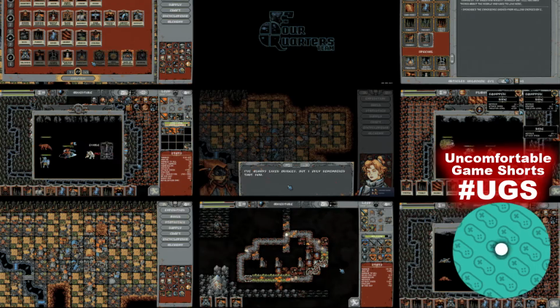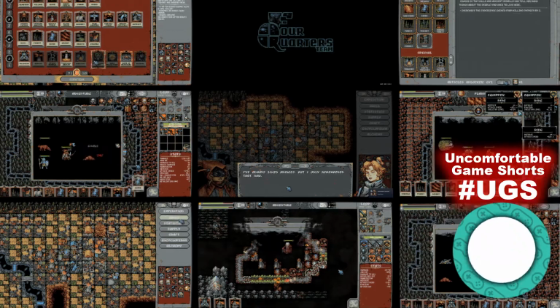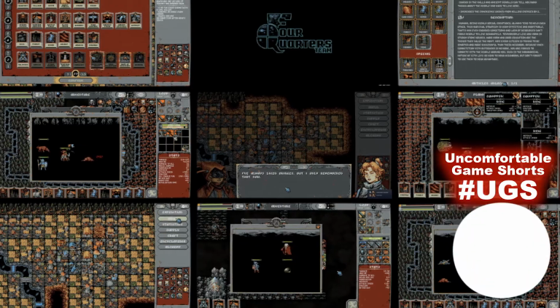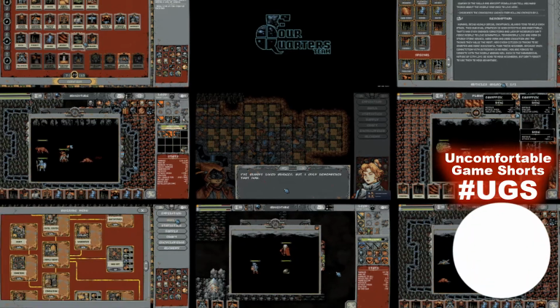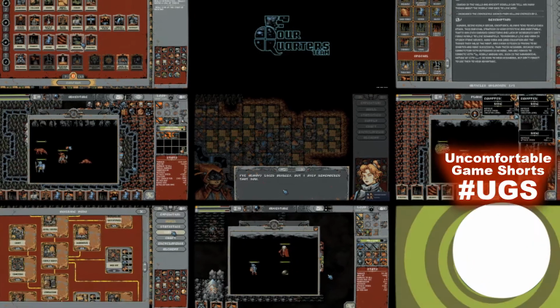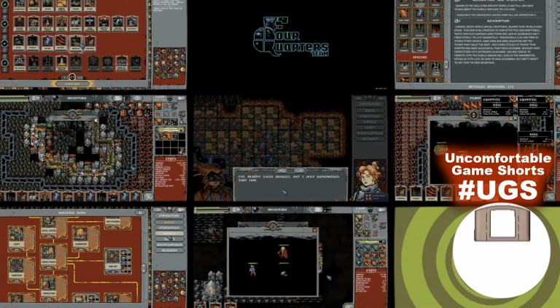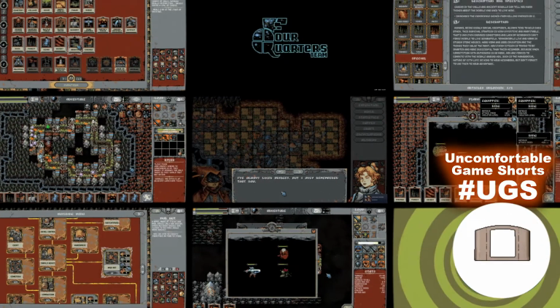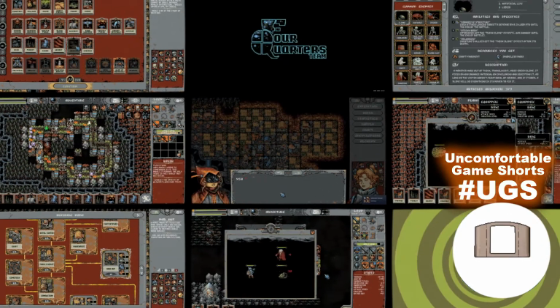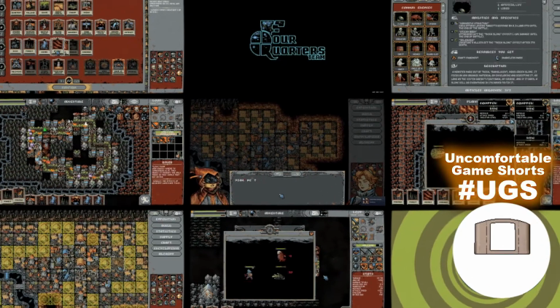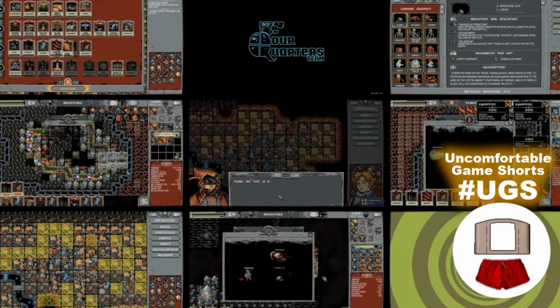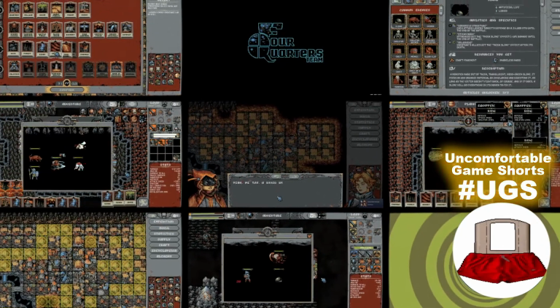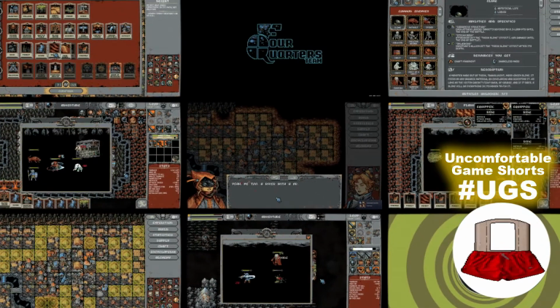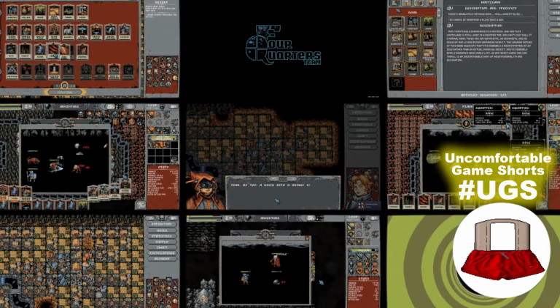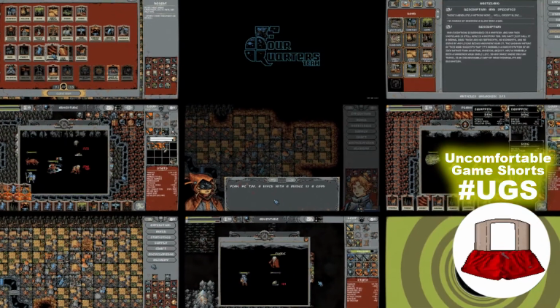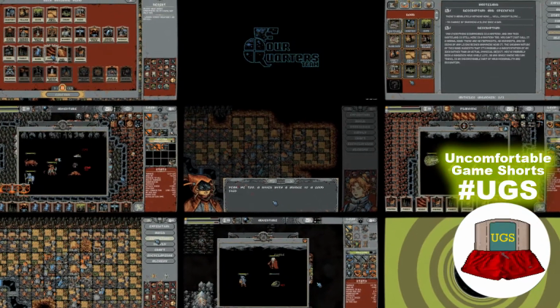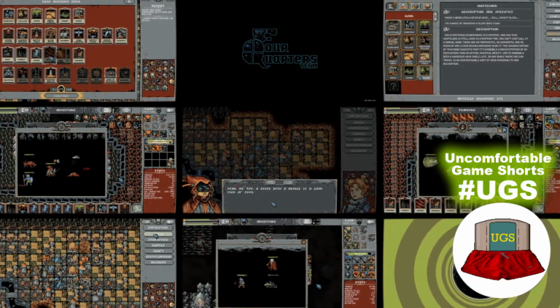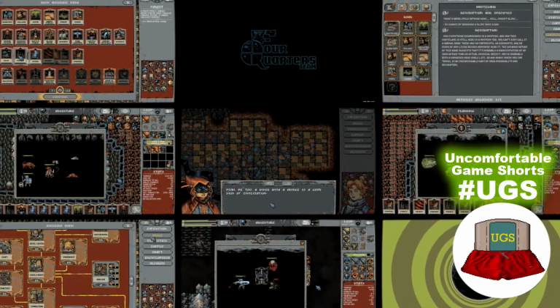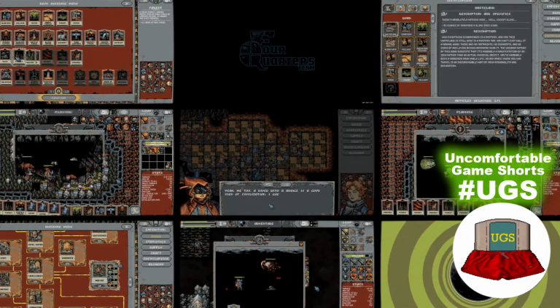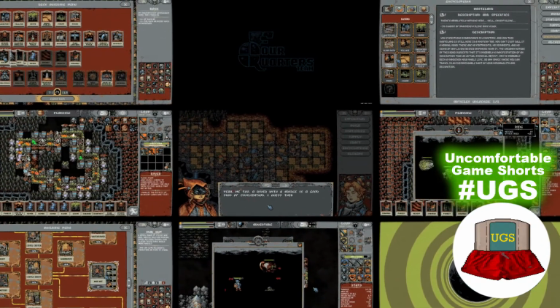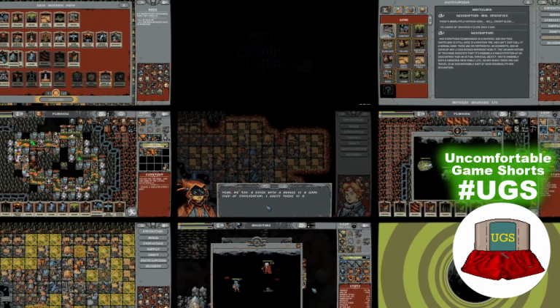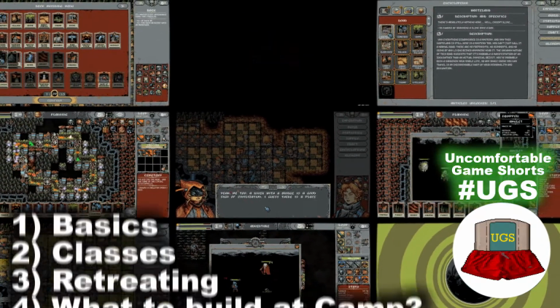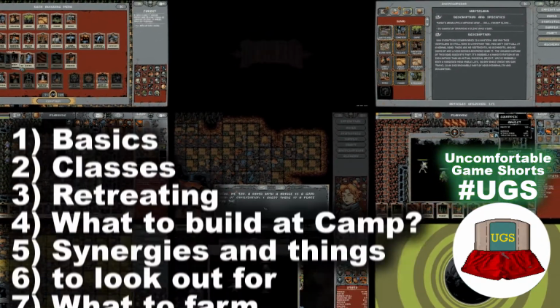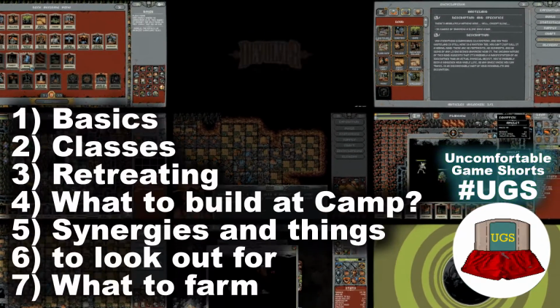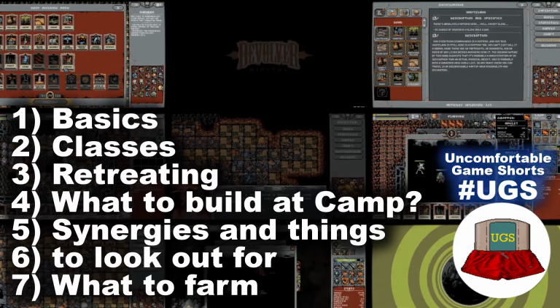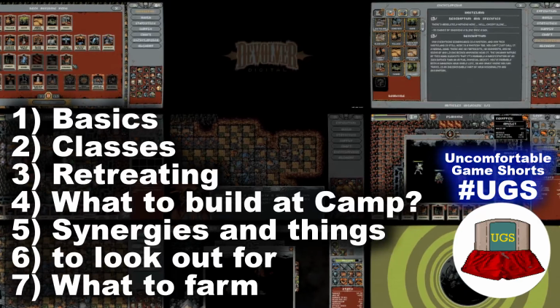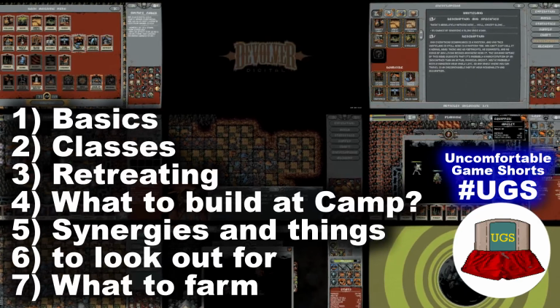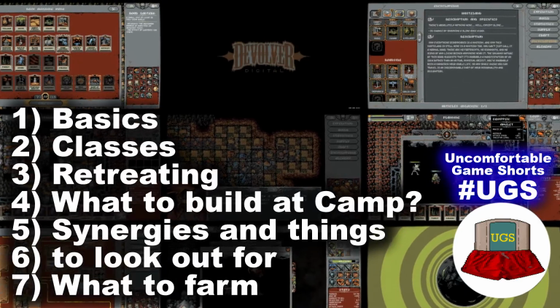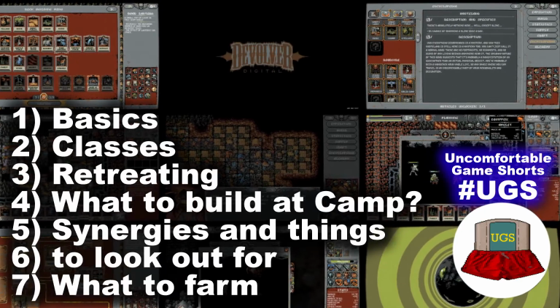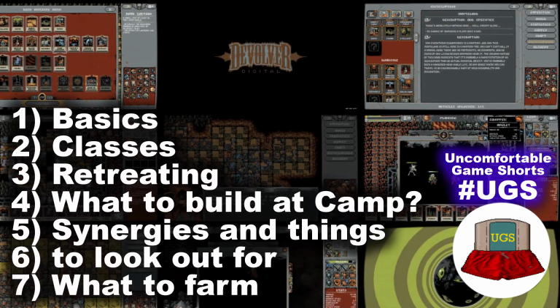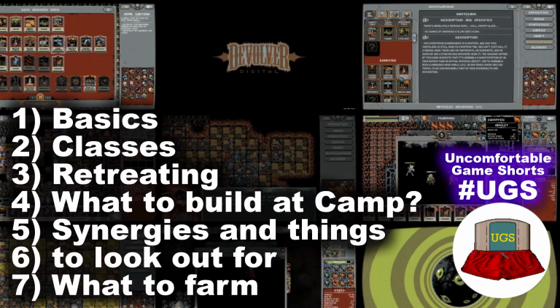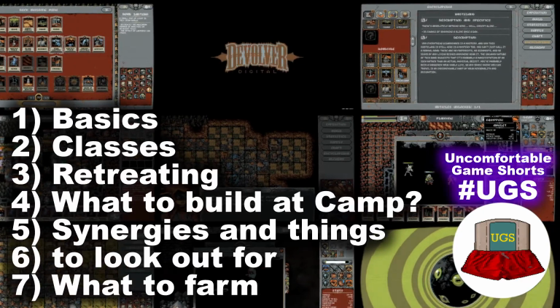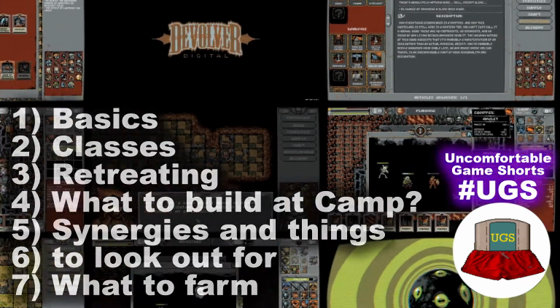So you started playing Loop Hero and you love it, but you don't know how to unlock all this equipment or what you need and how to farm it. Don't worry, I got you. But first, the basics.